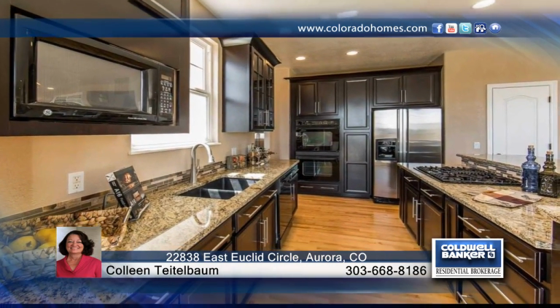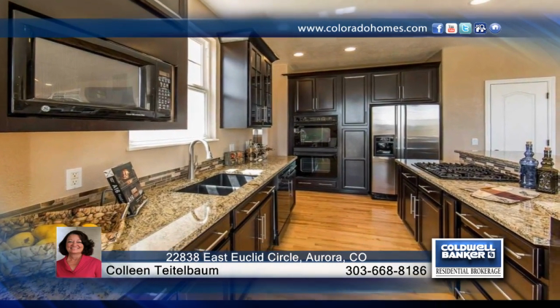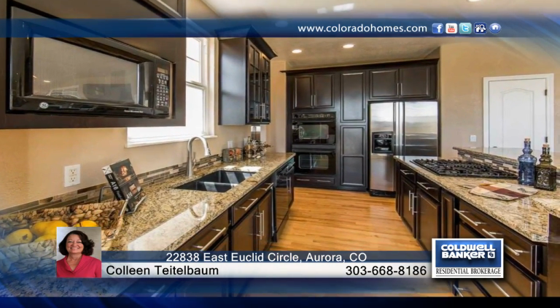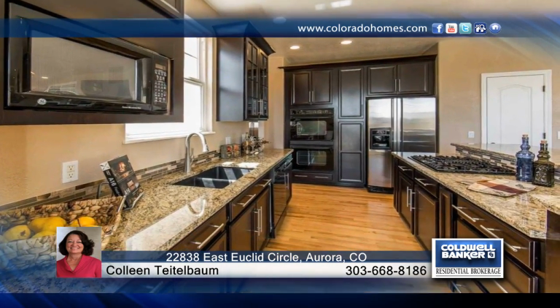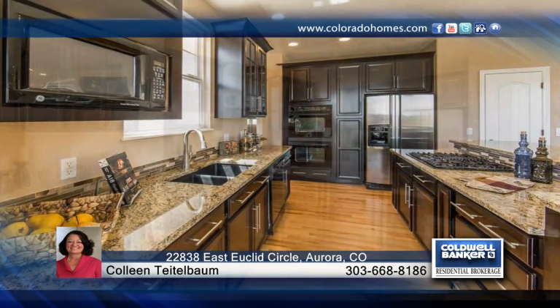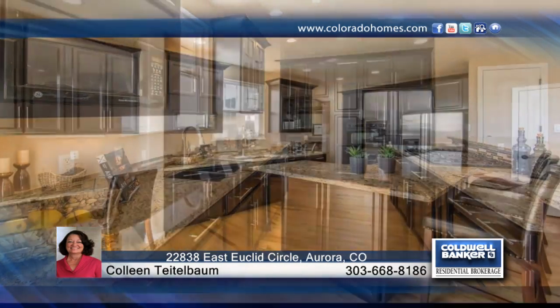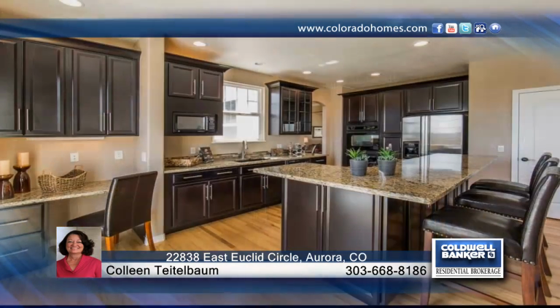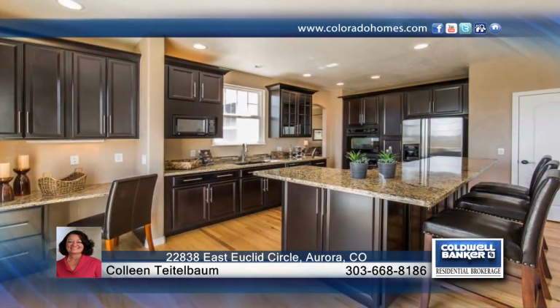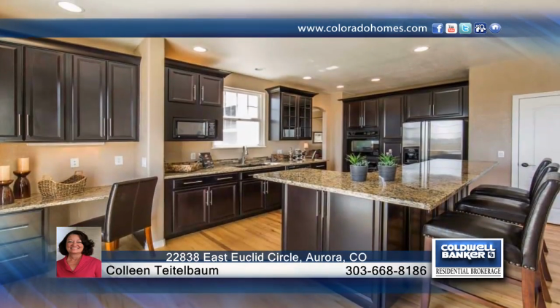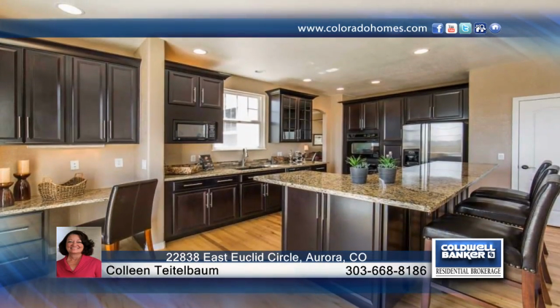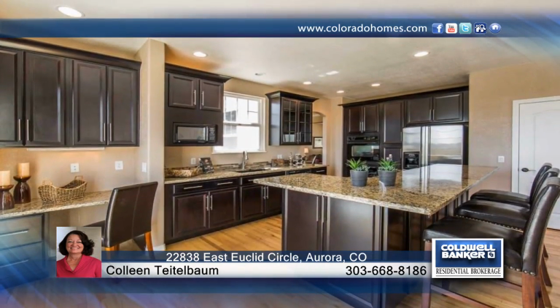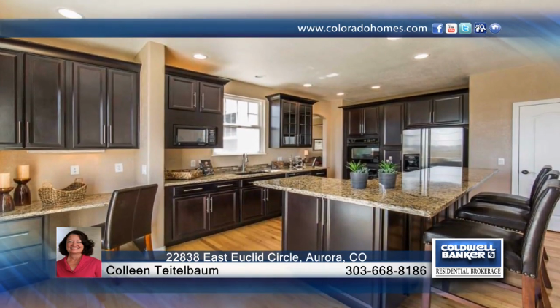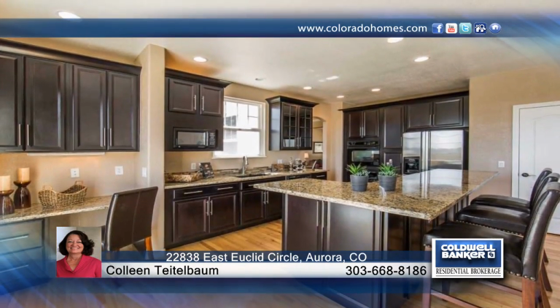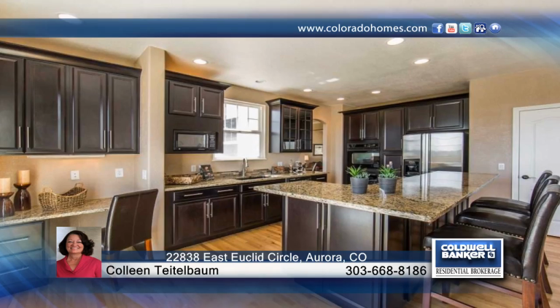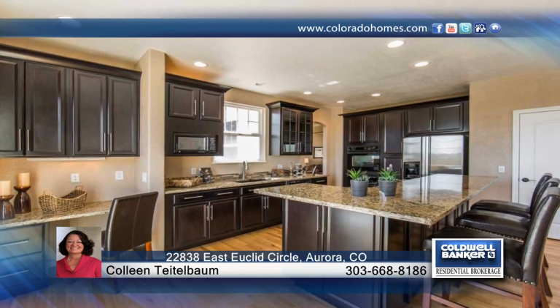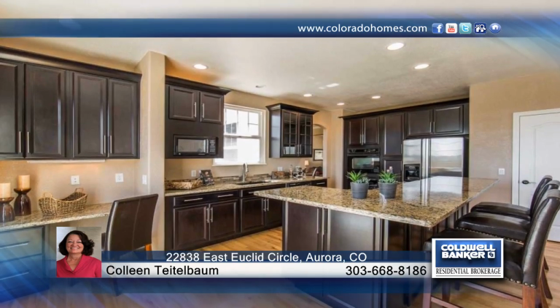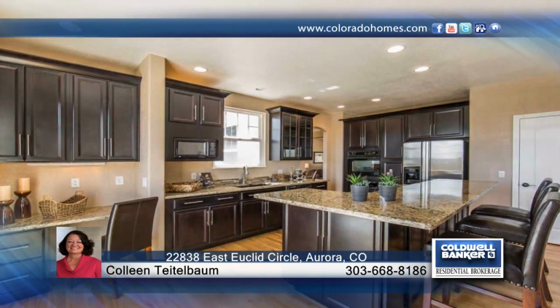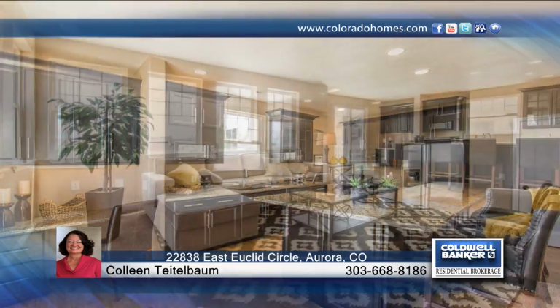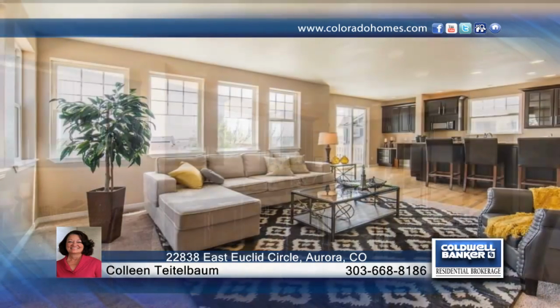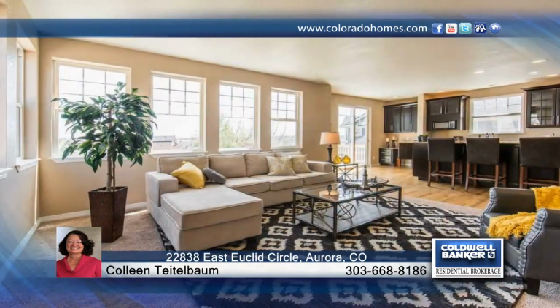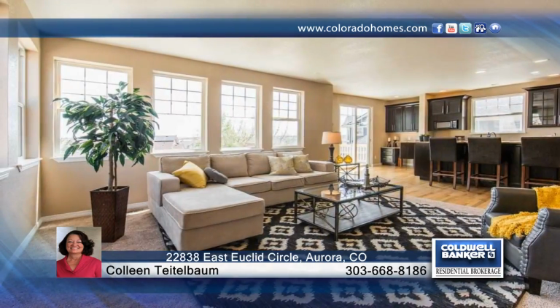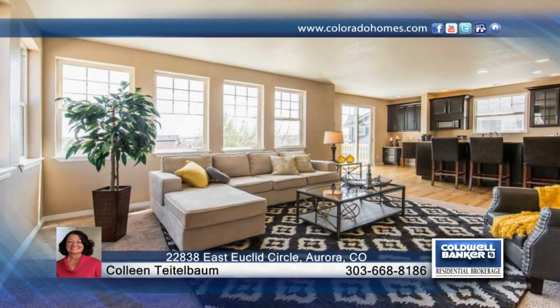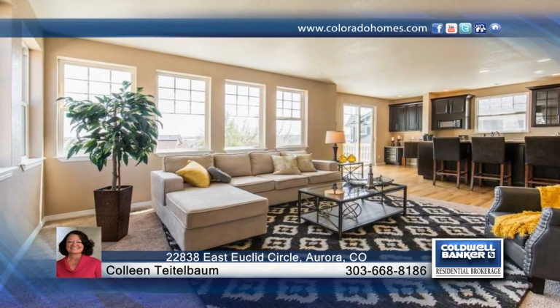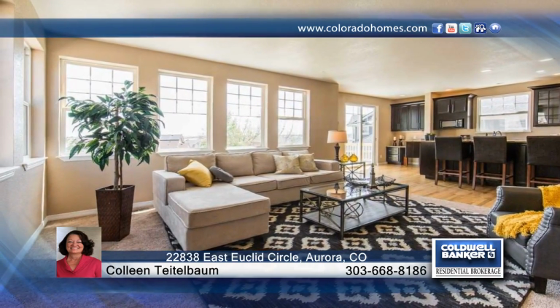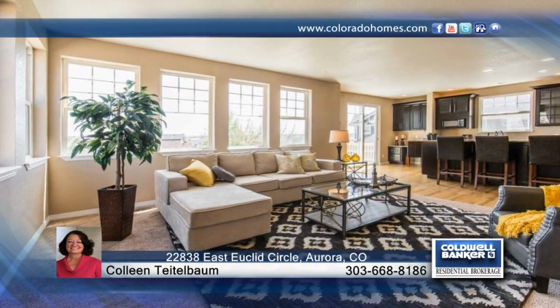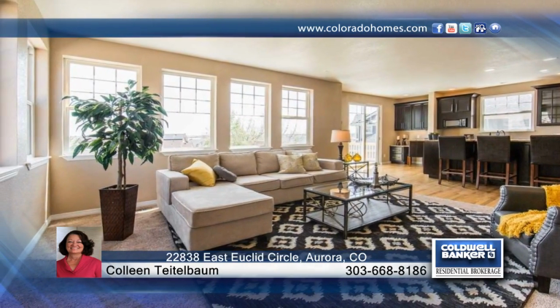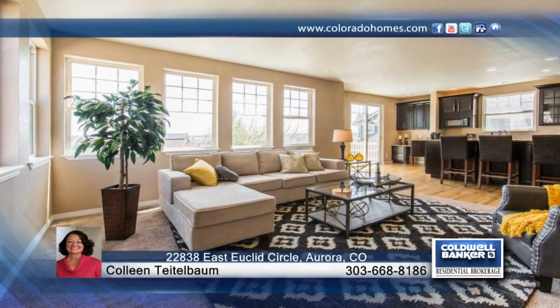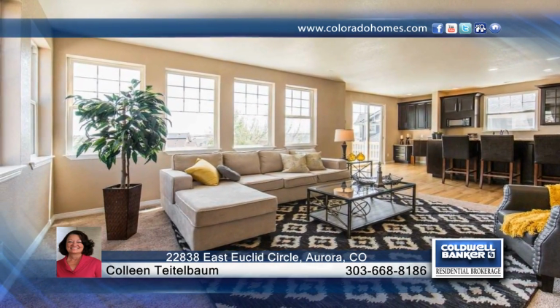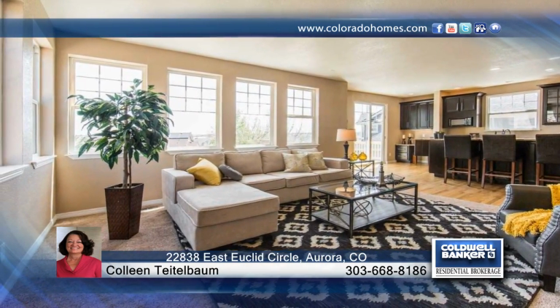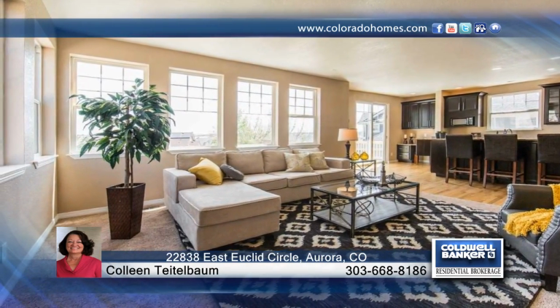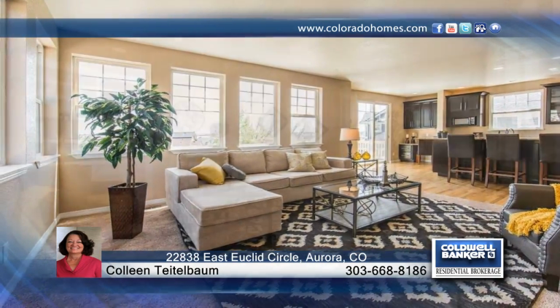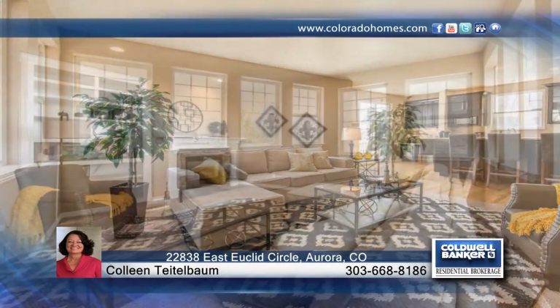Colleen Teitelbaum has the keys and would love to show you everything that this home has to offer. Call now to learn more.